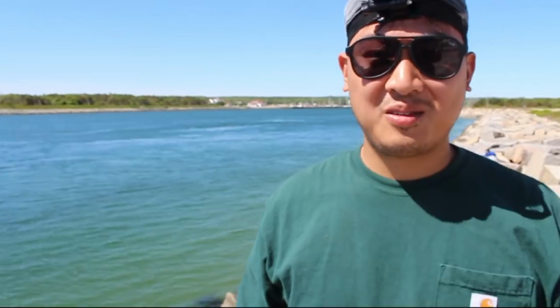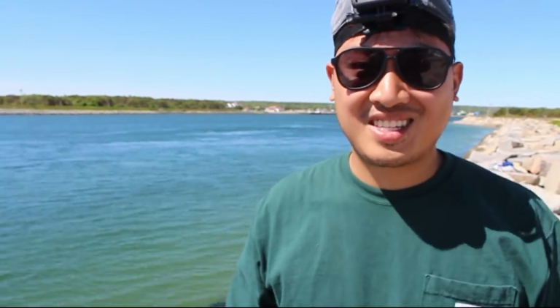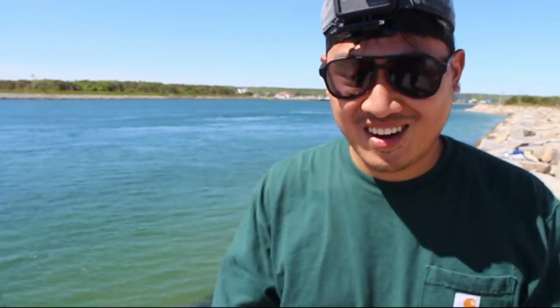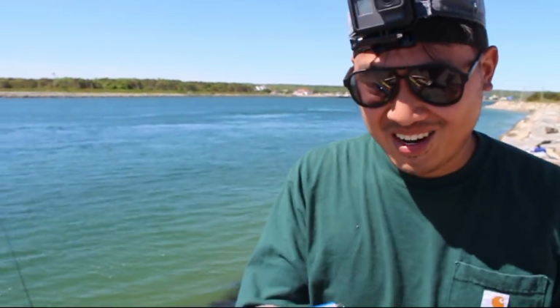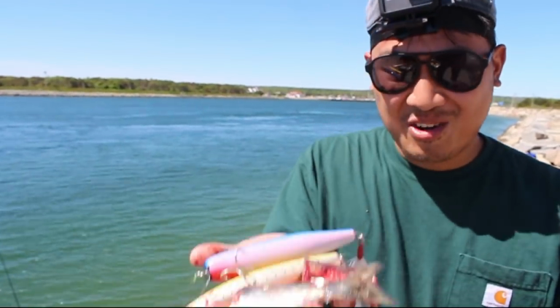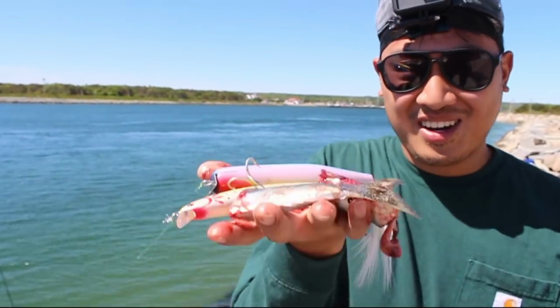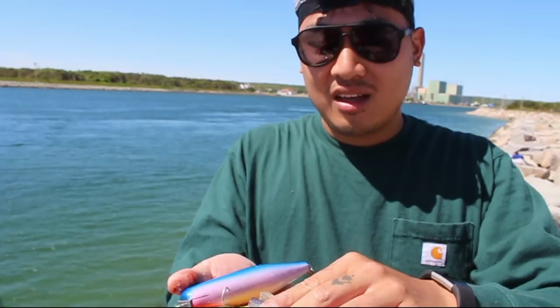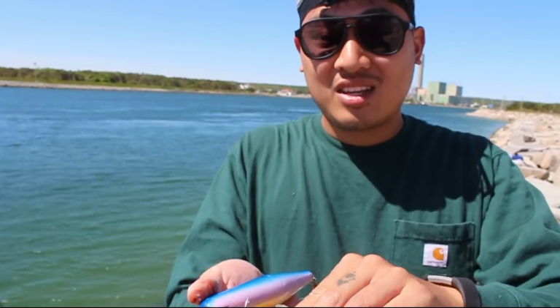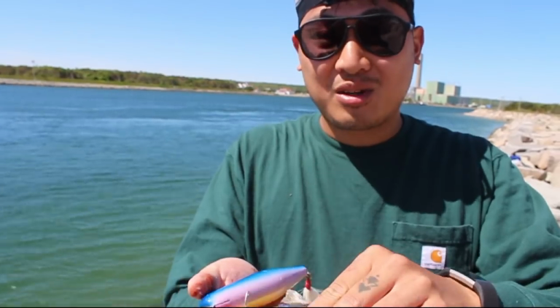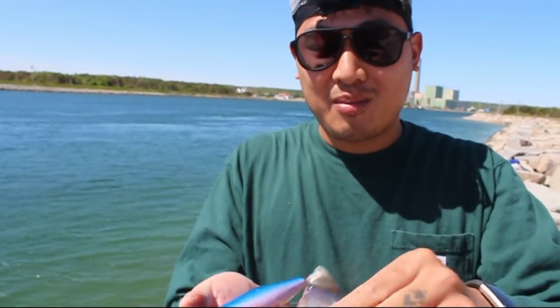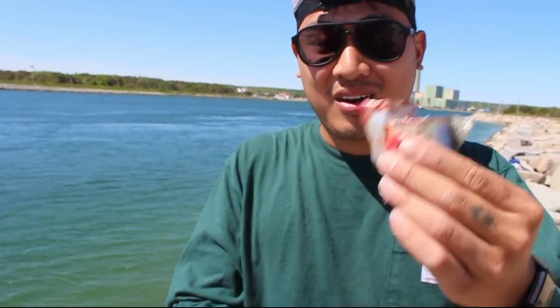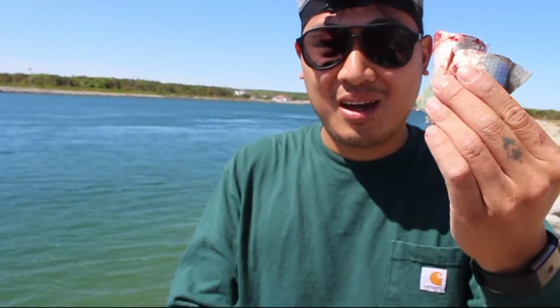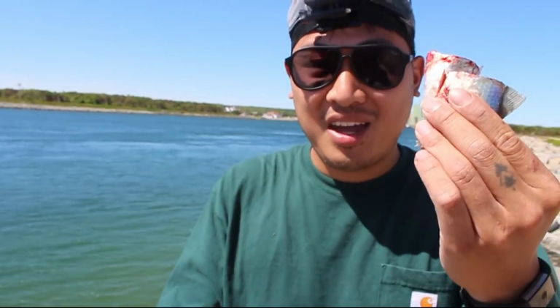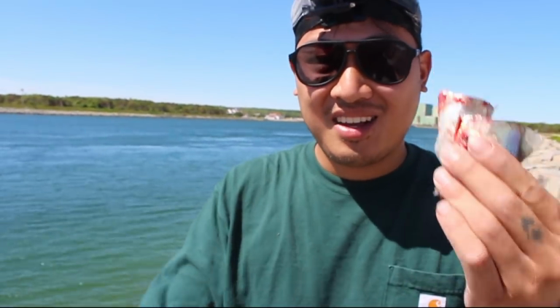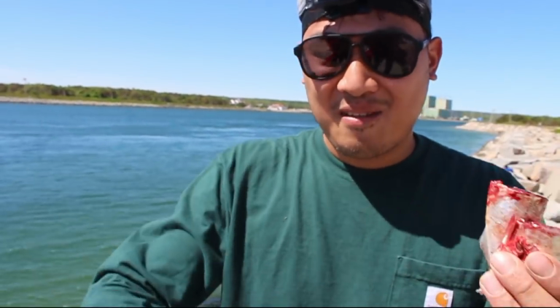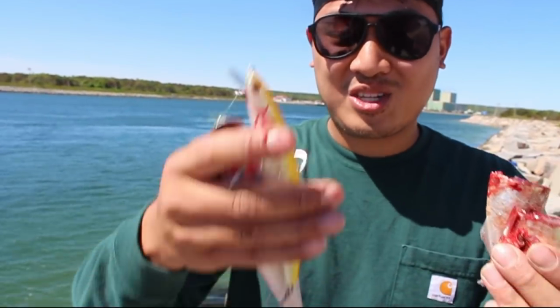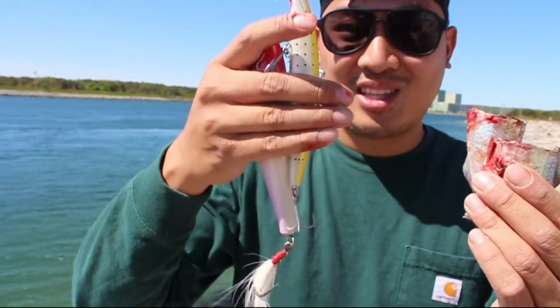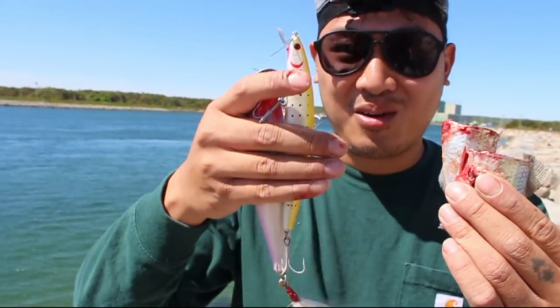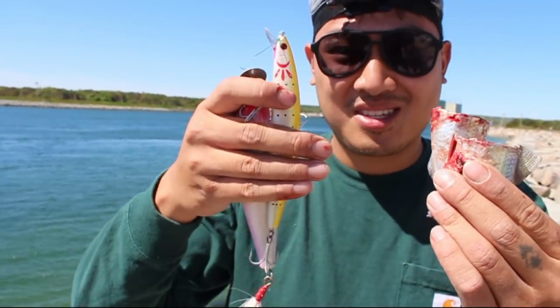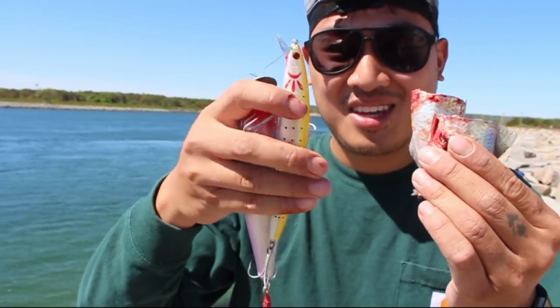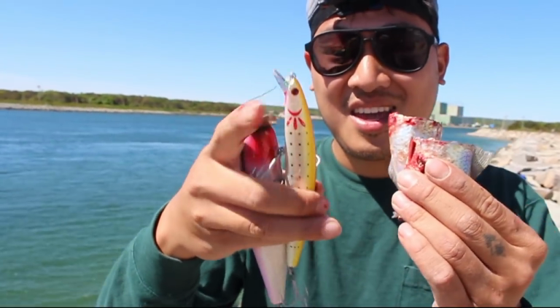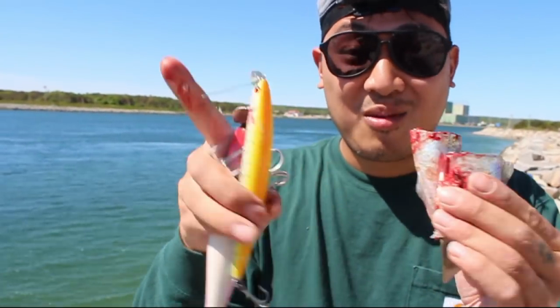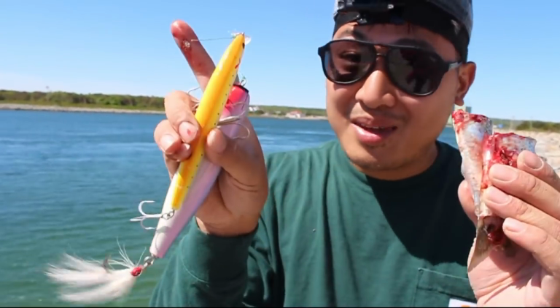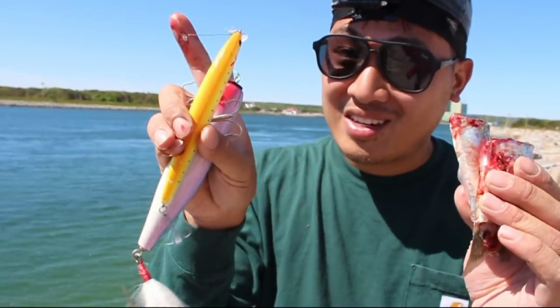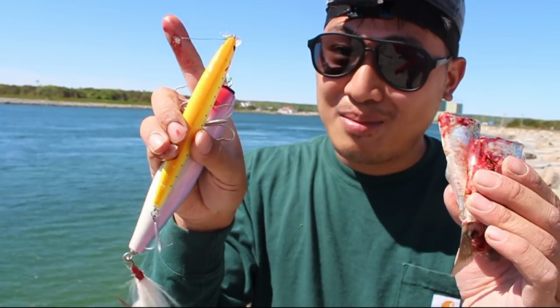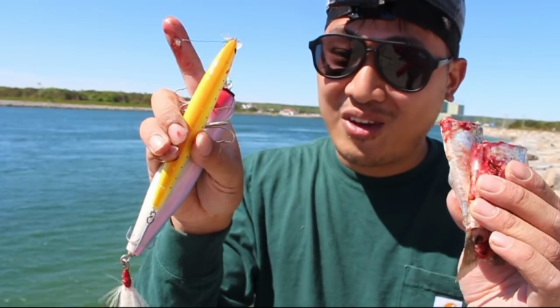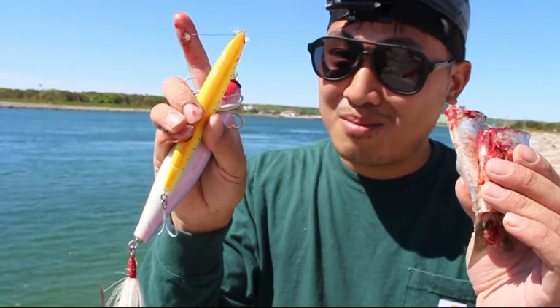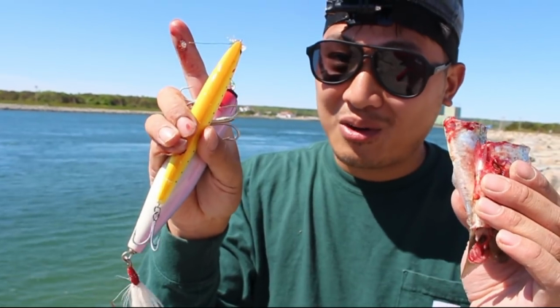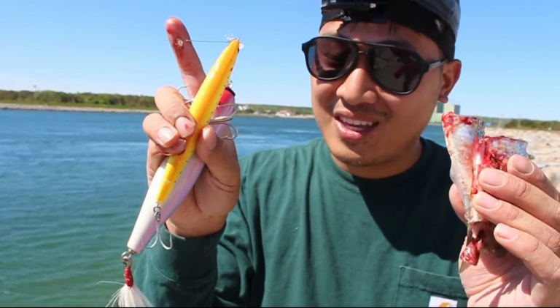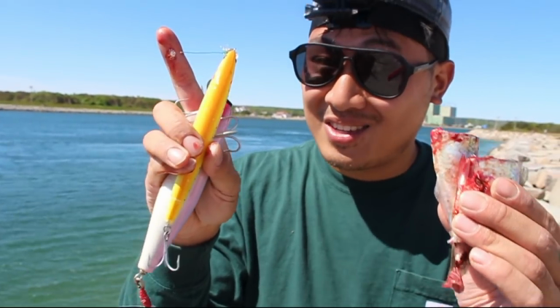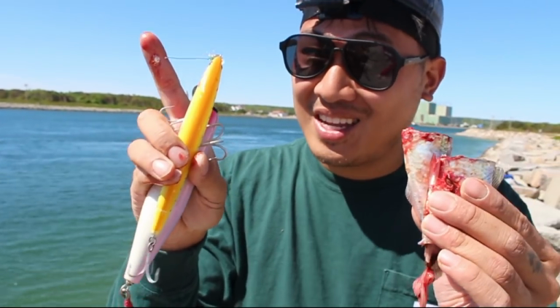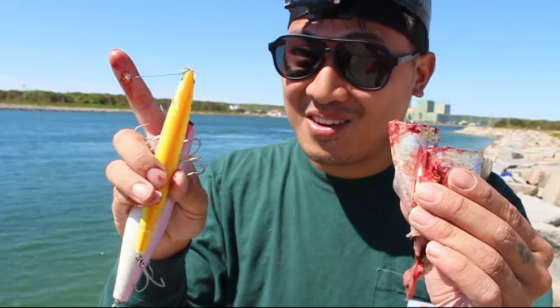What's going on everyone? Today we're talking about cut bait versus lures. We're going to be catching some big fish on both, so stay tuned.